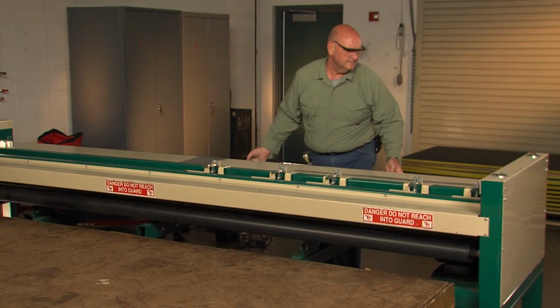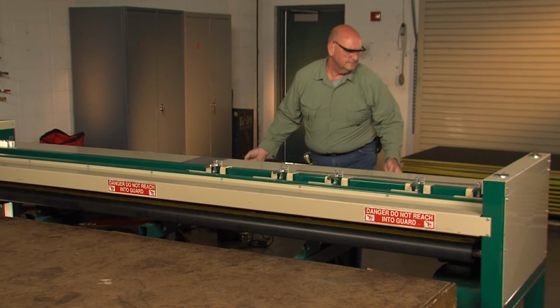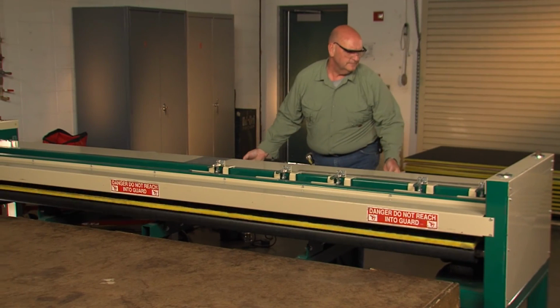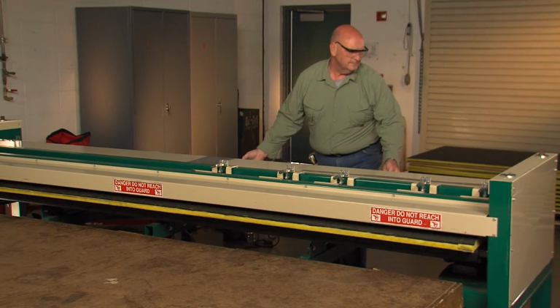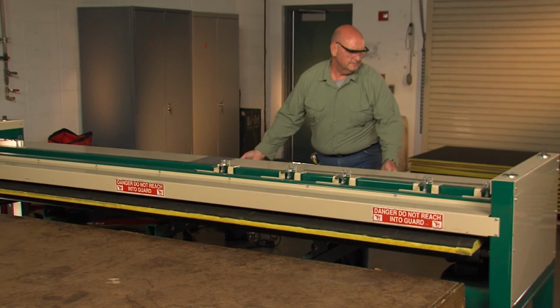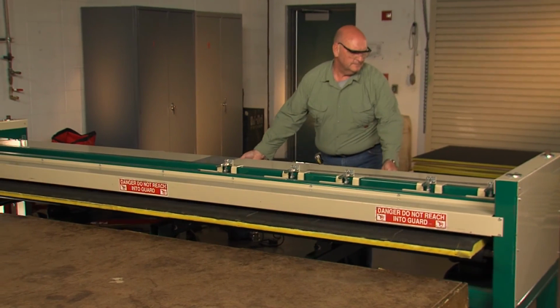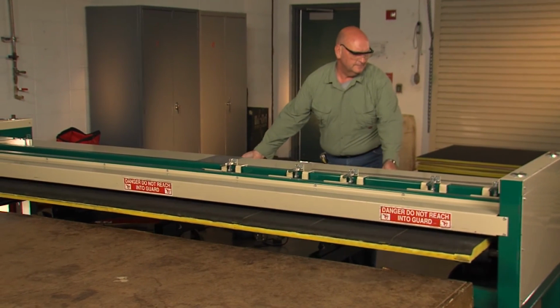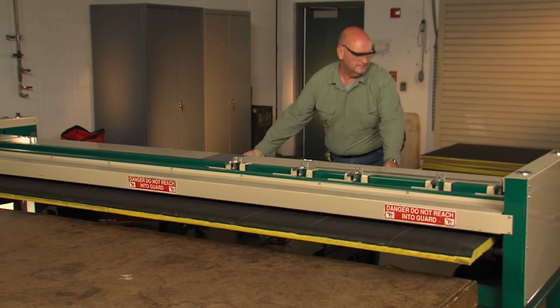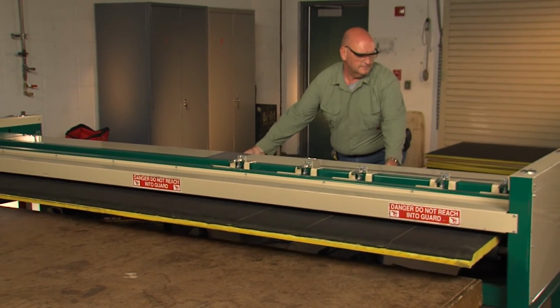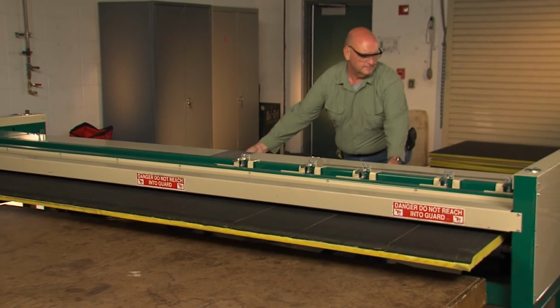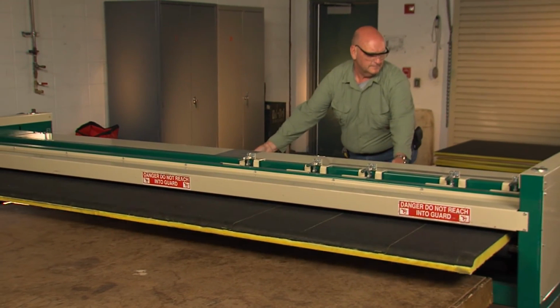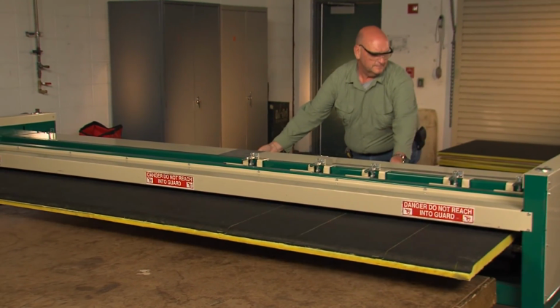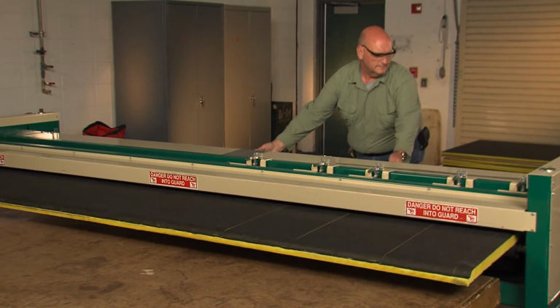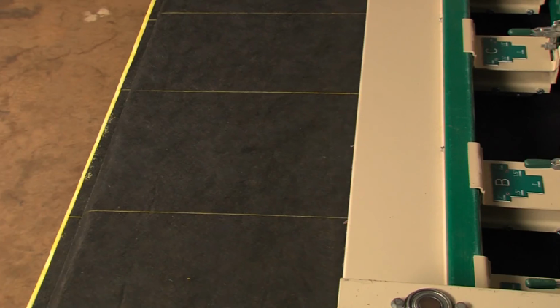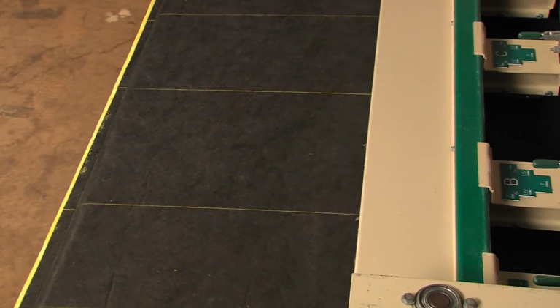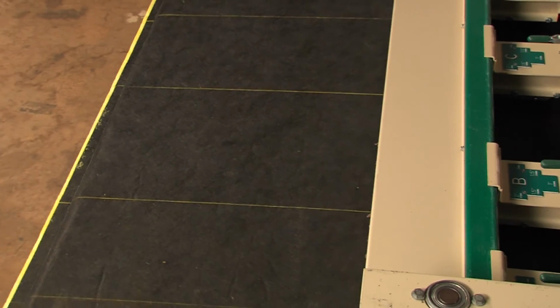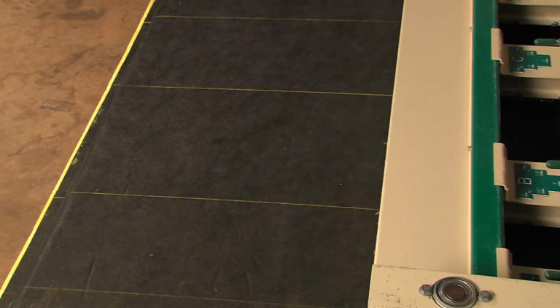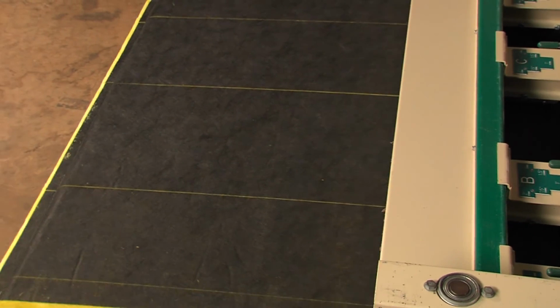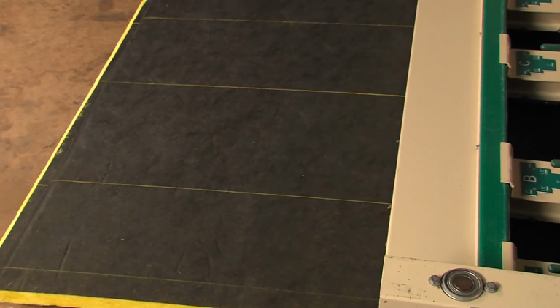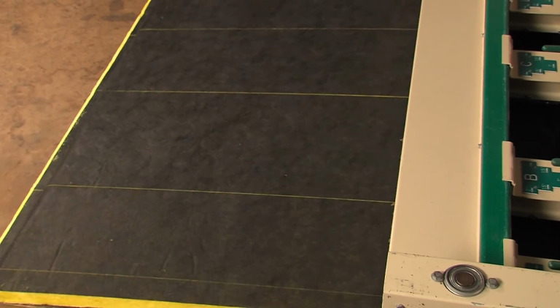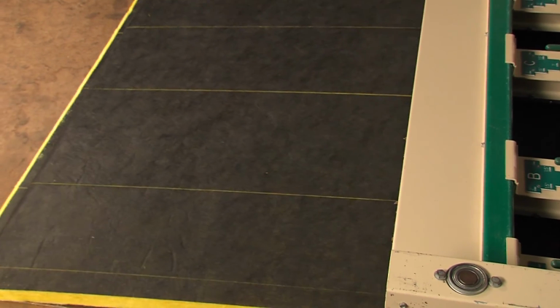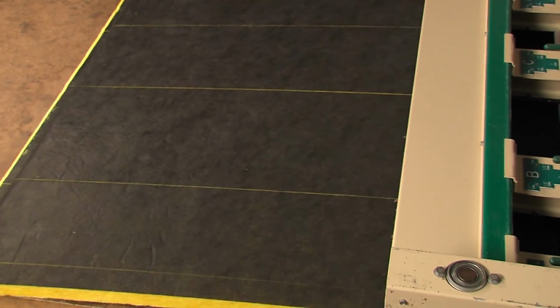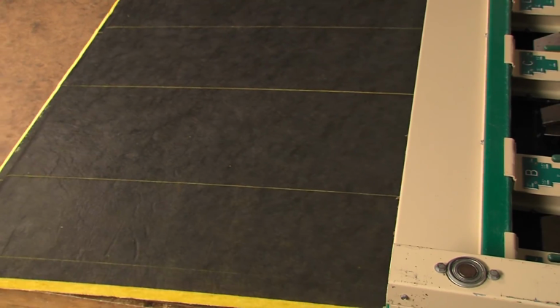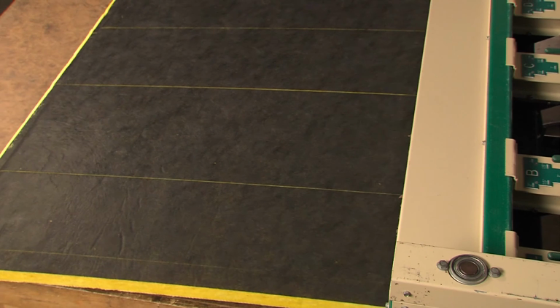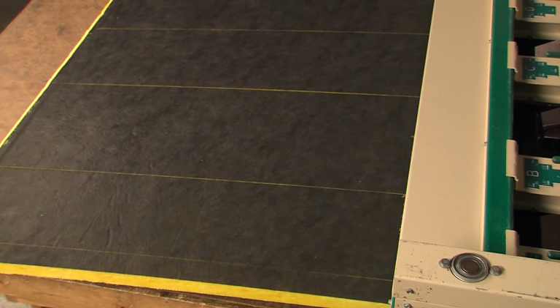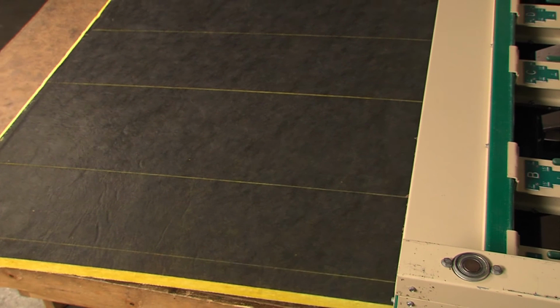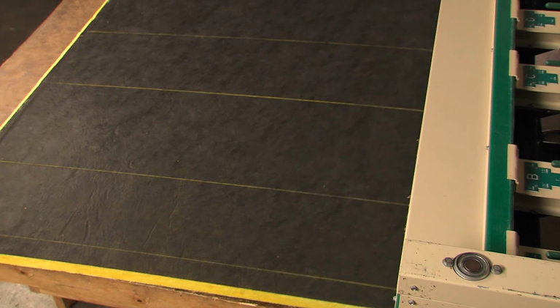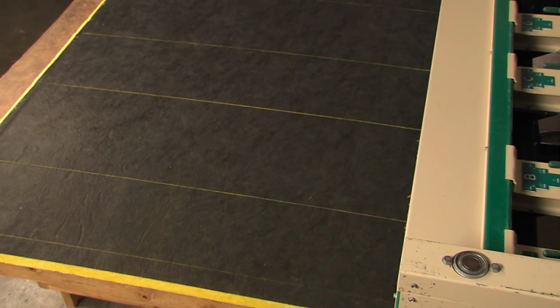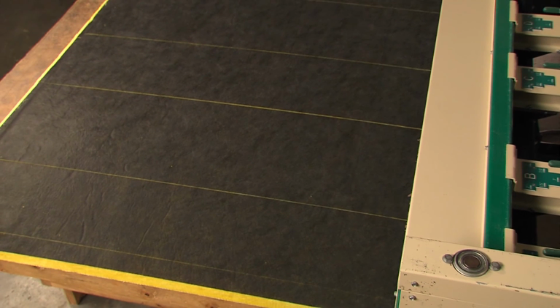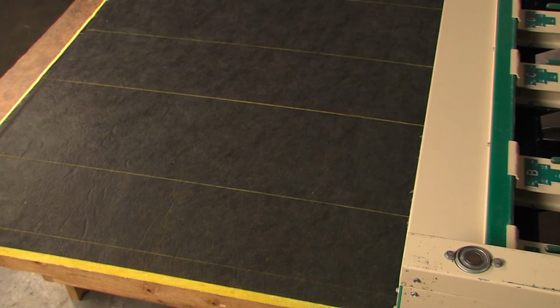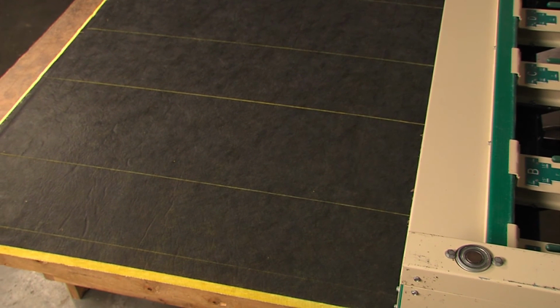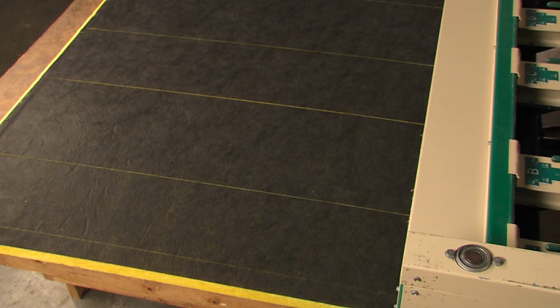The grooving machines make grooving a duct section so much faster, and they are simple to use and easy to maintain.